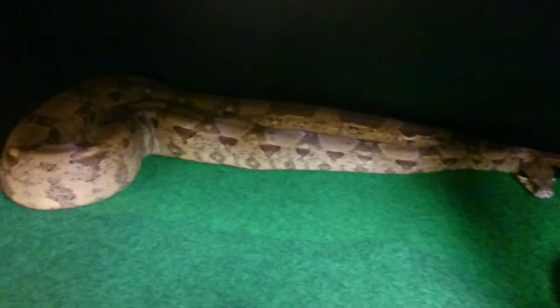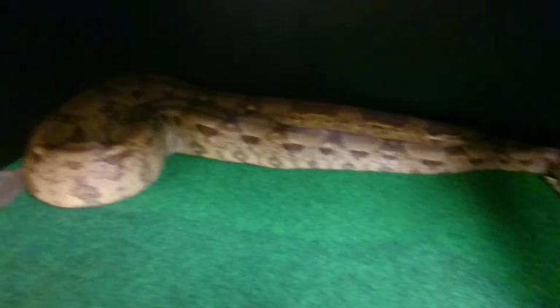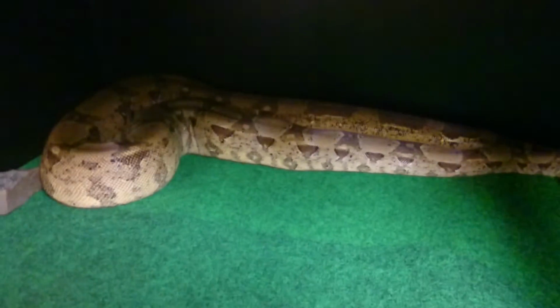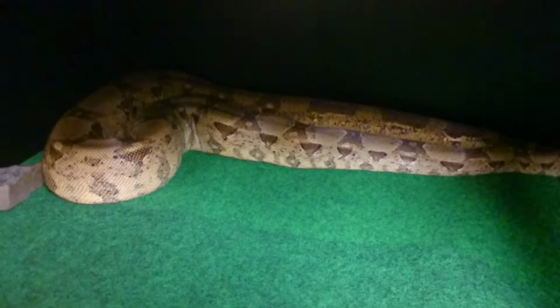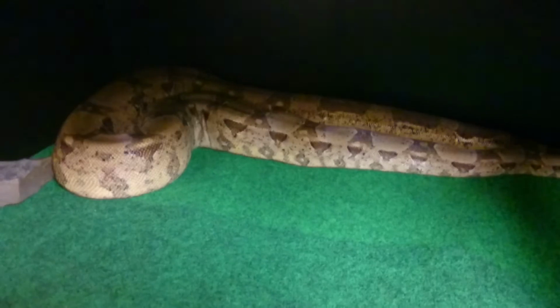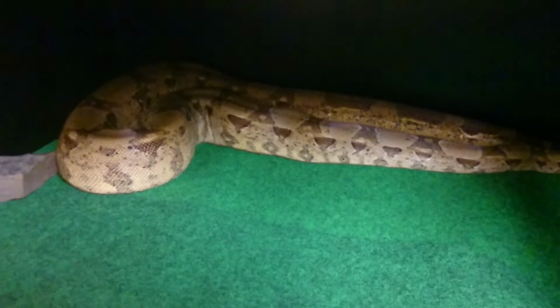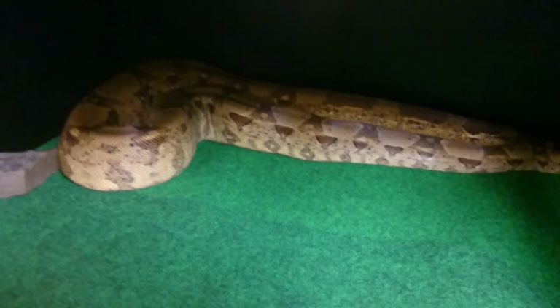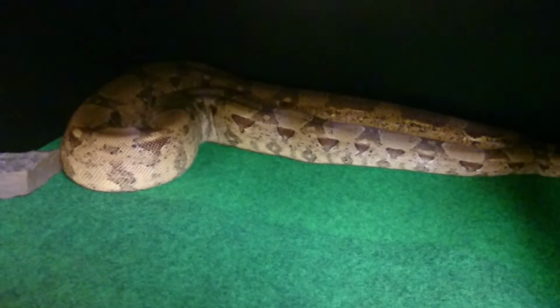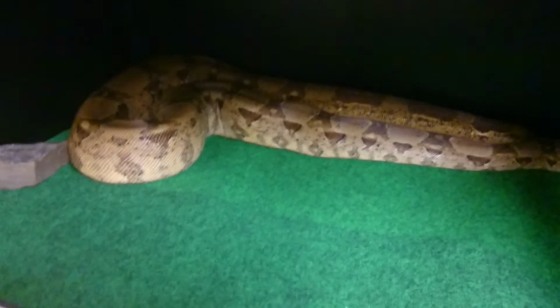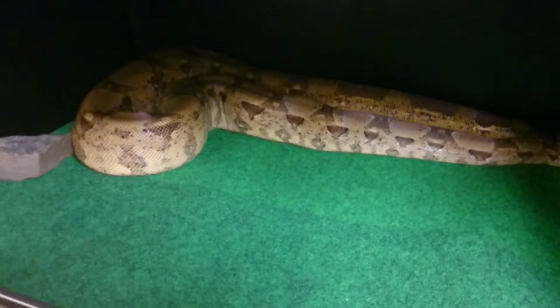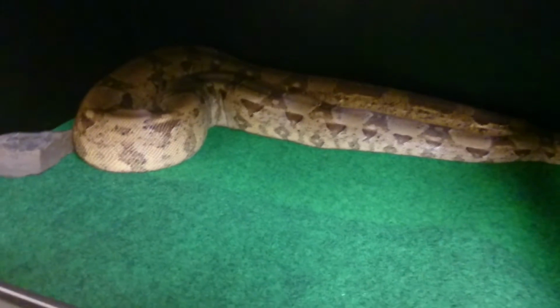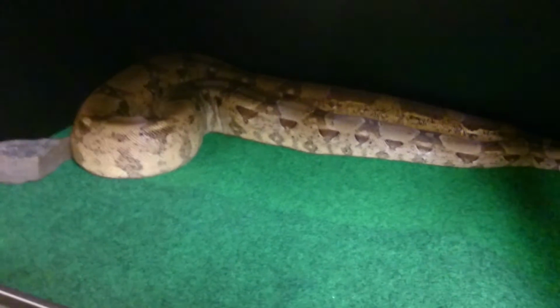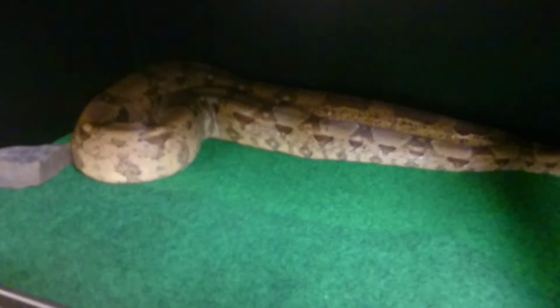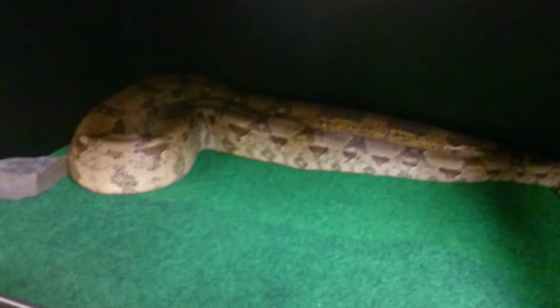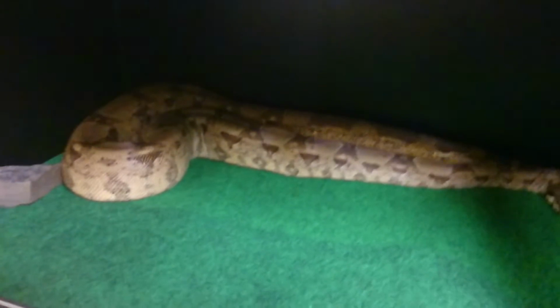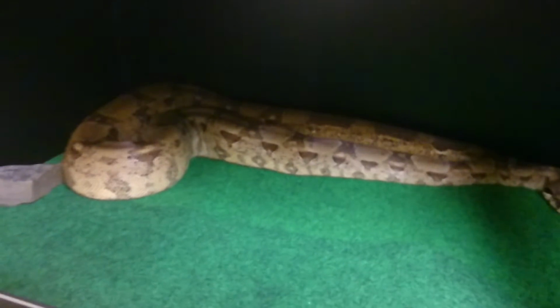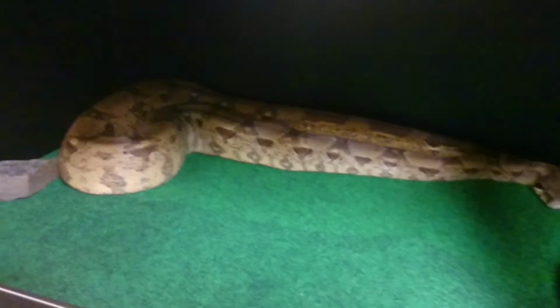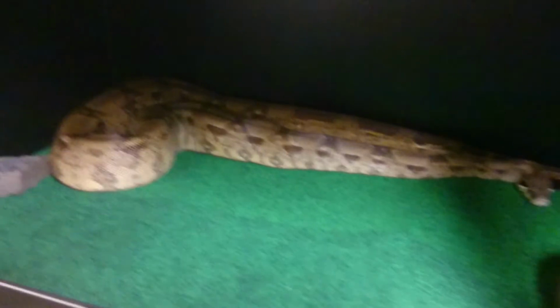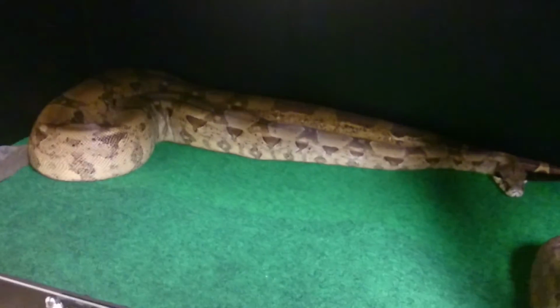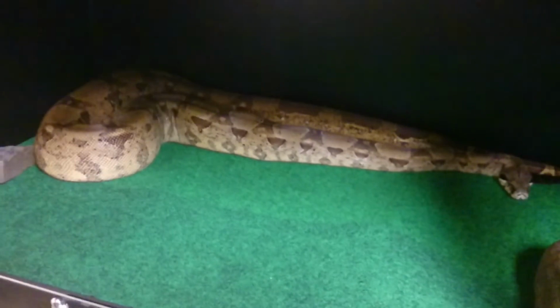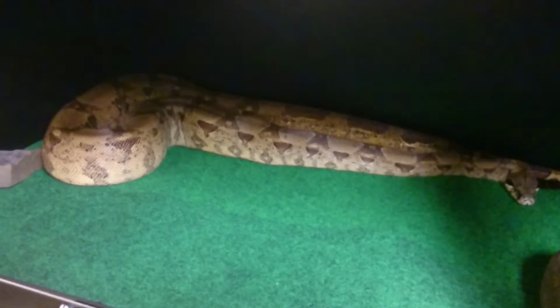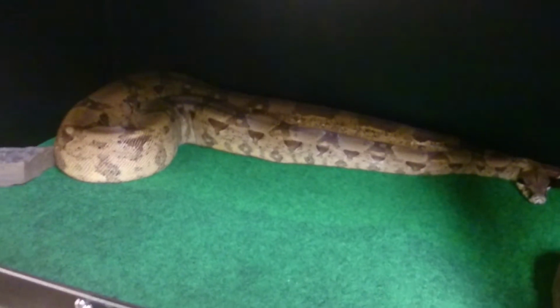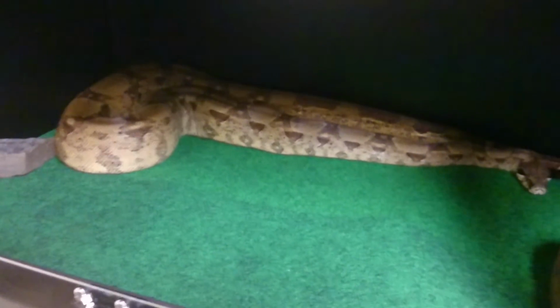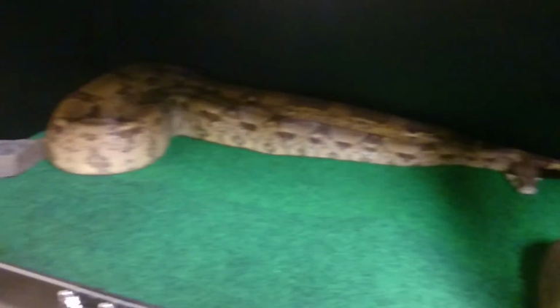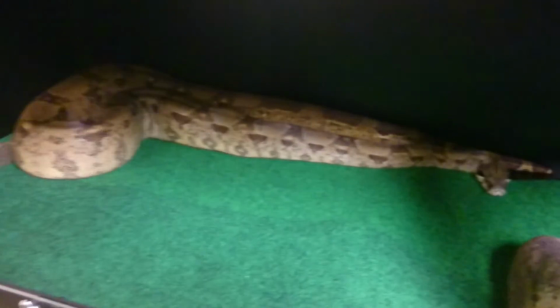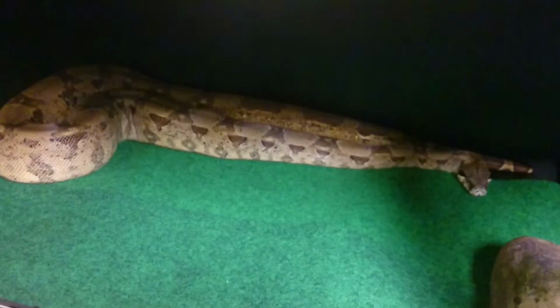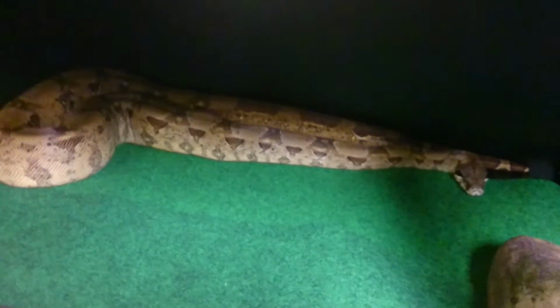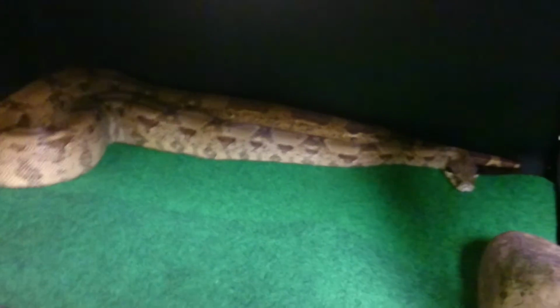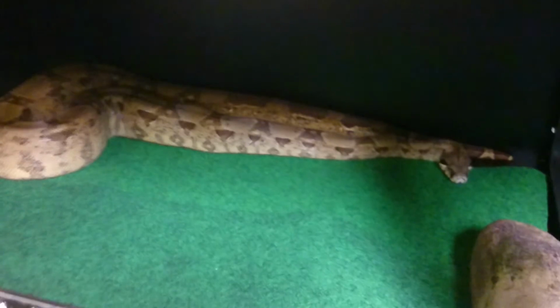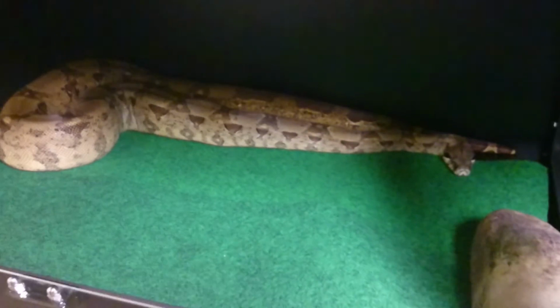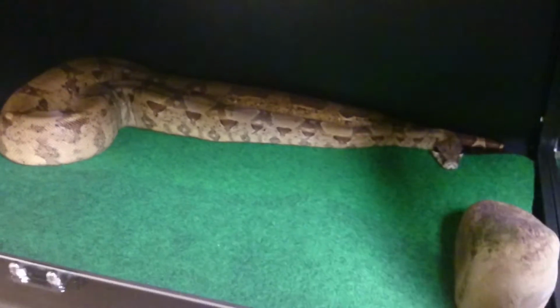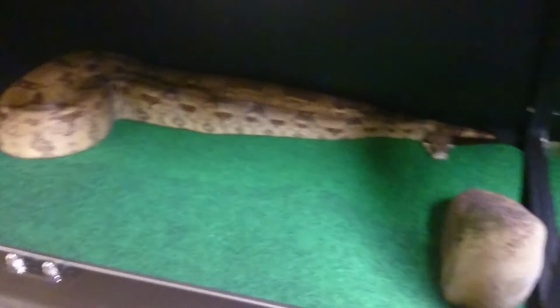Purchased from Triple L Reptile three years ago. They did an excellent job on shipping her as well — I recommend them.